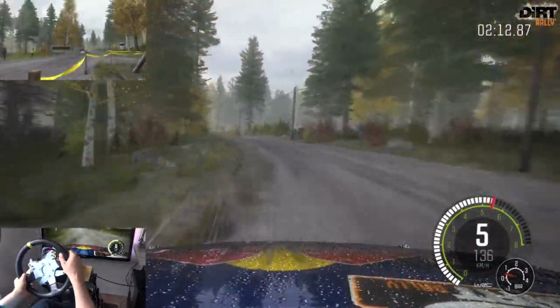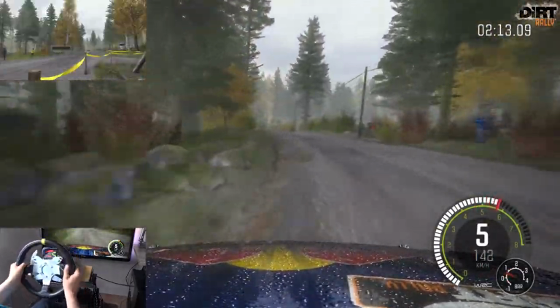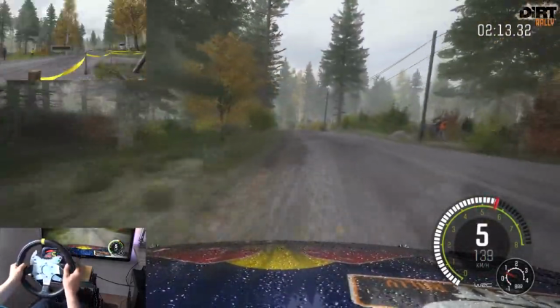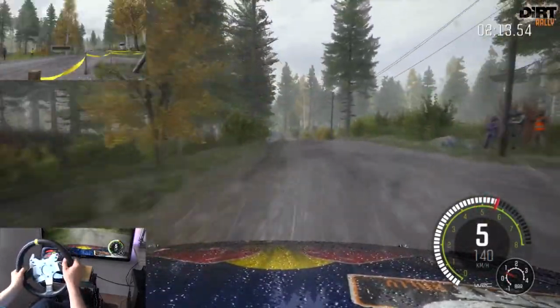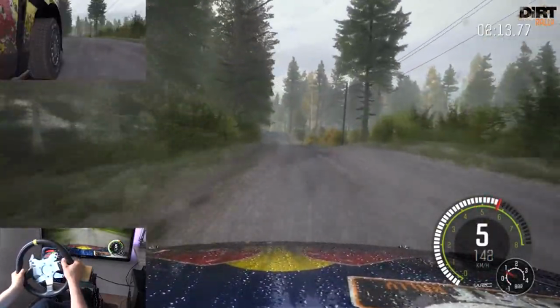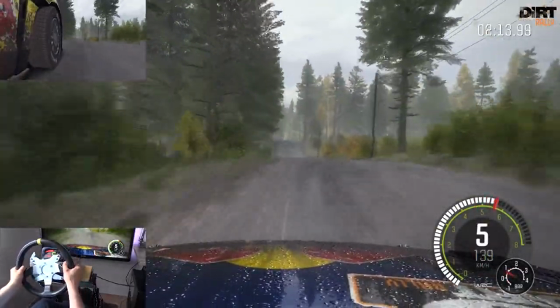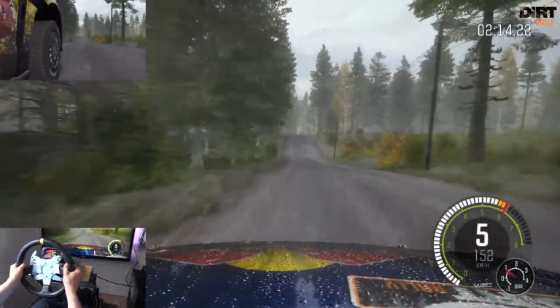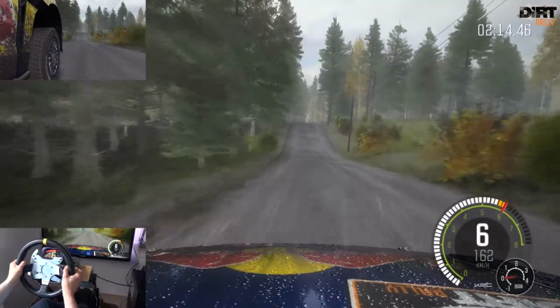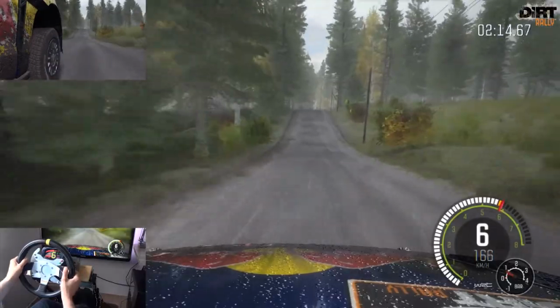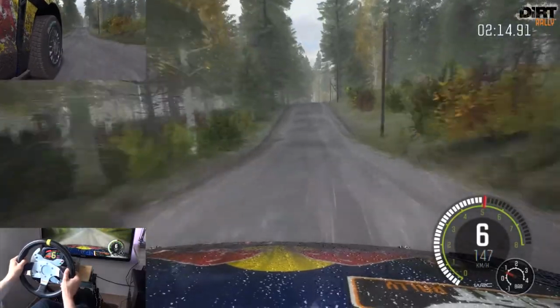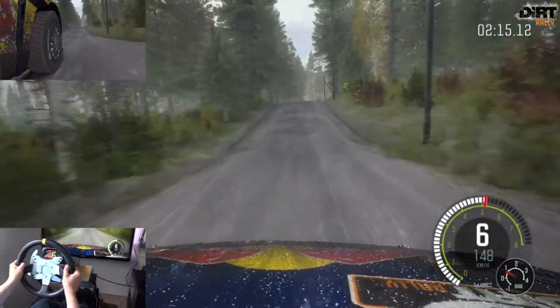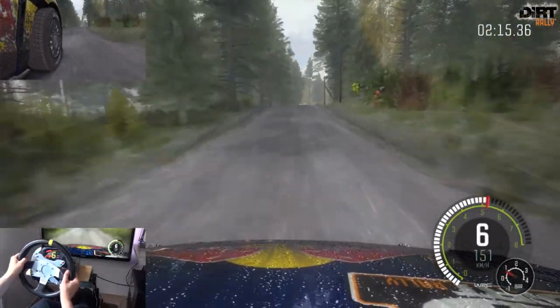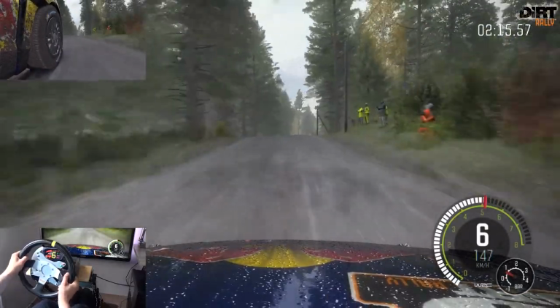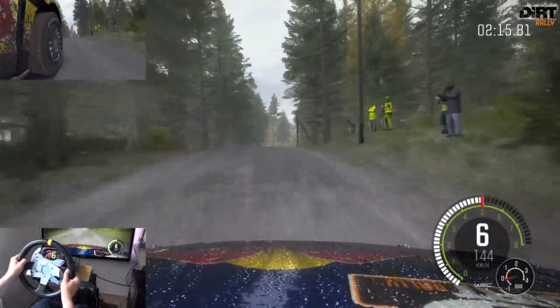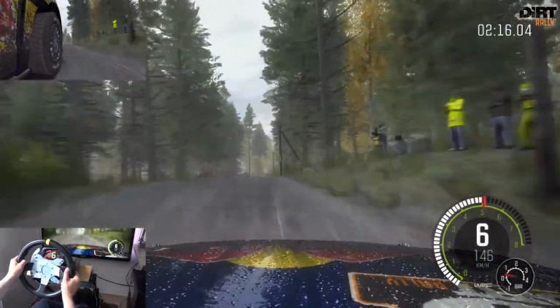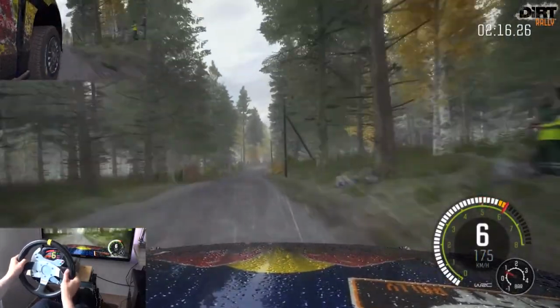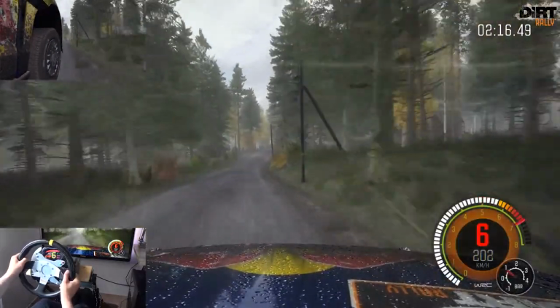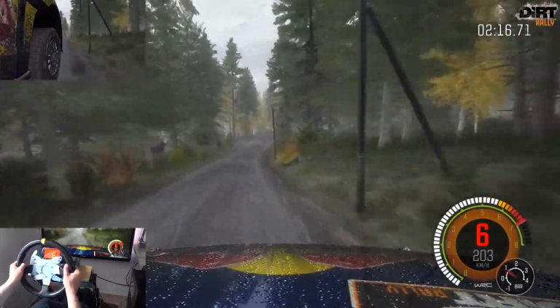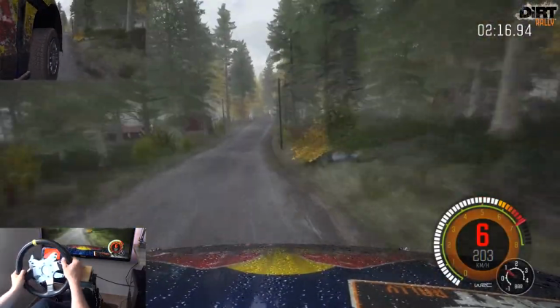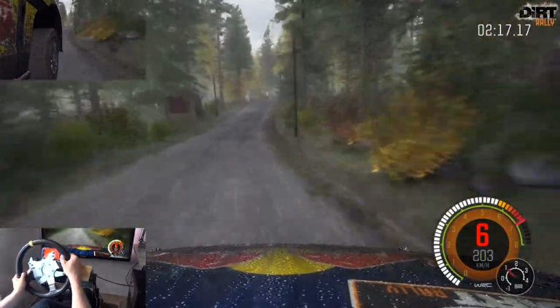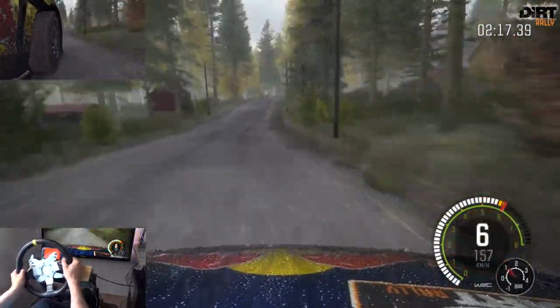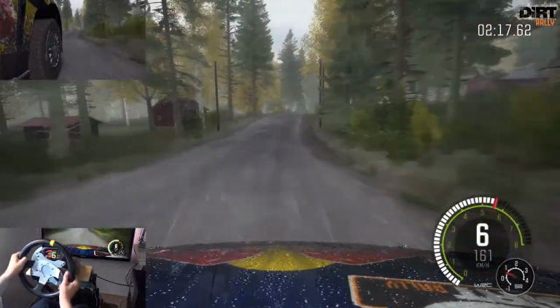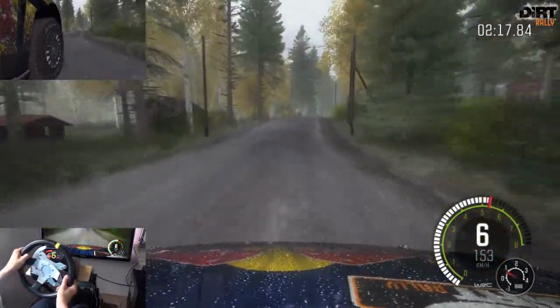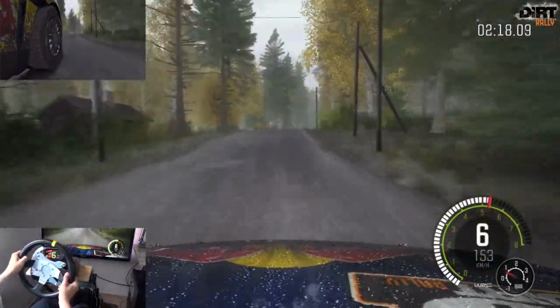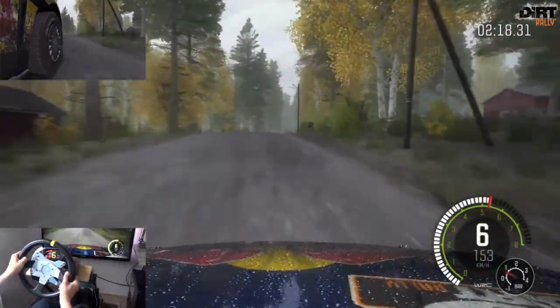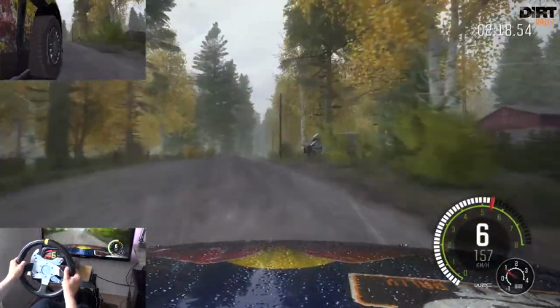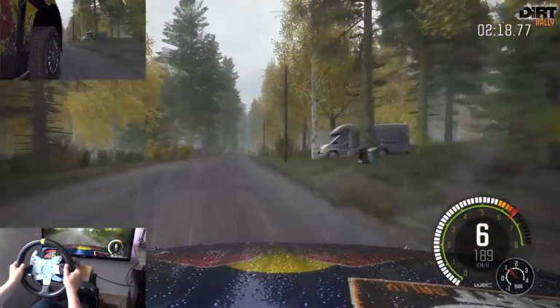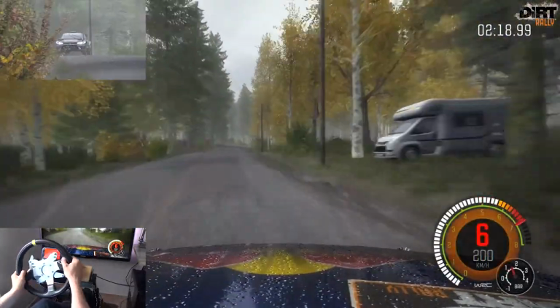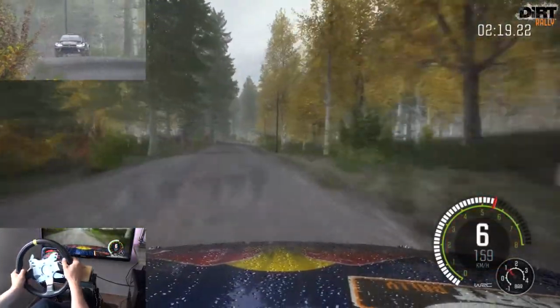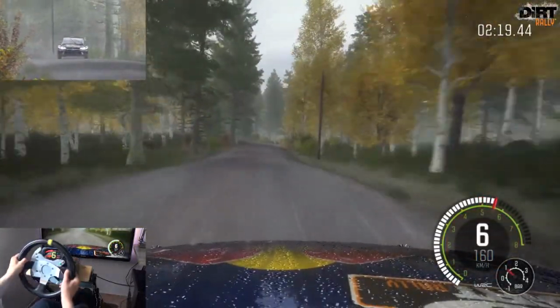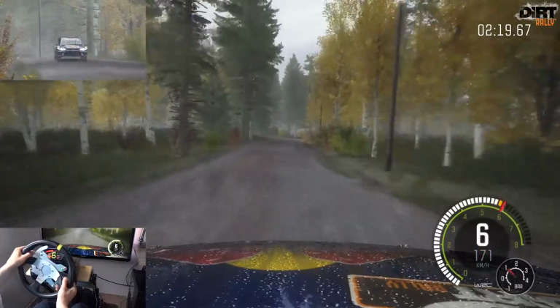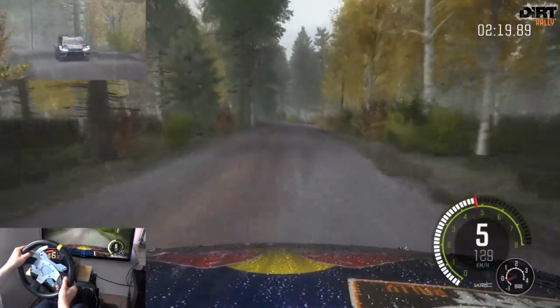40, durch Senke Rechts halten, über Kuppe, vielleicht Sprung Rechts 6 durch Senke. Kuppe 60, Rechts 3 und Kuppe.